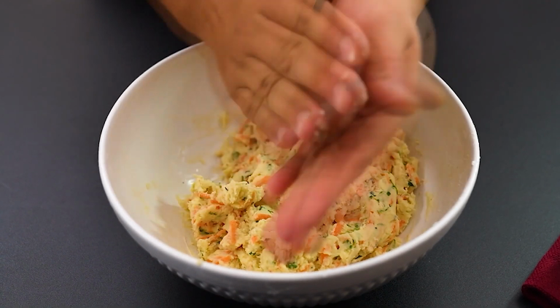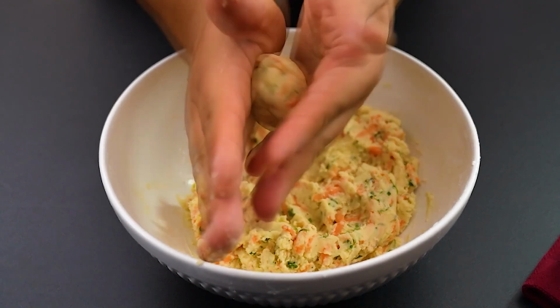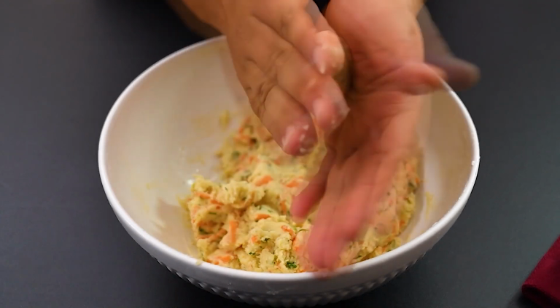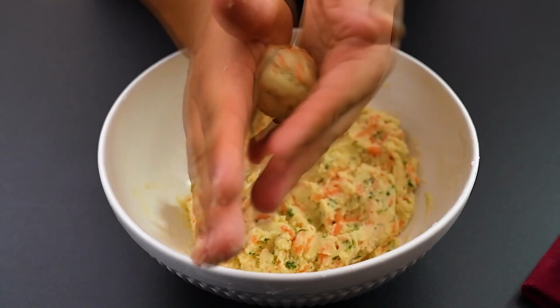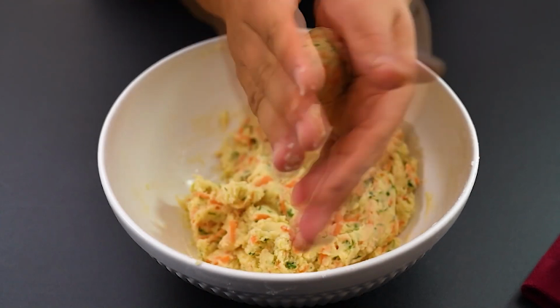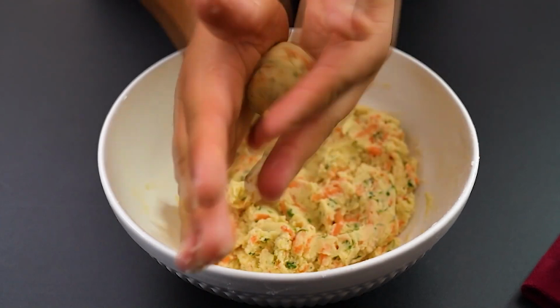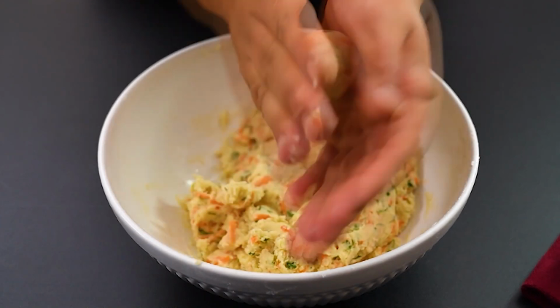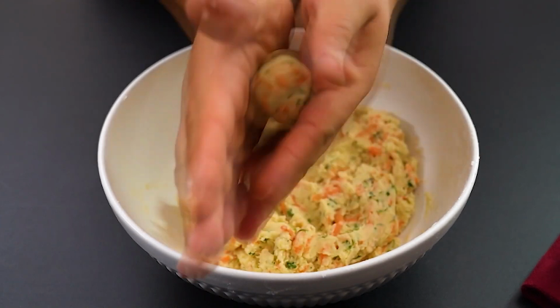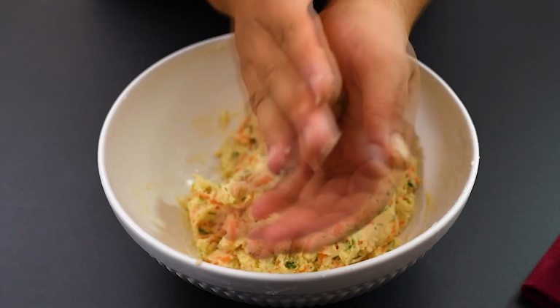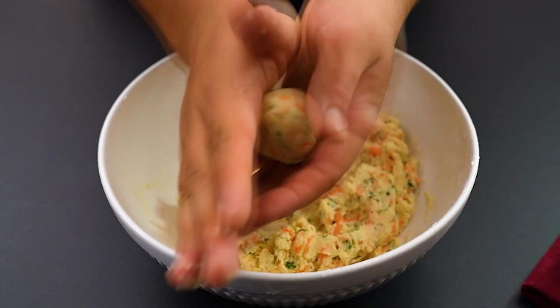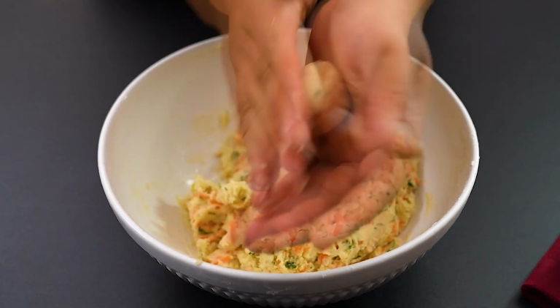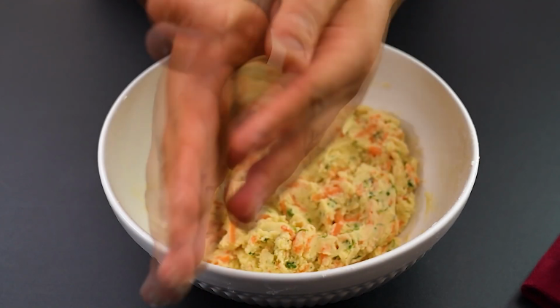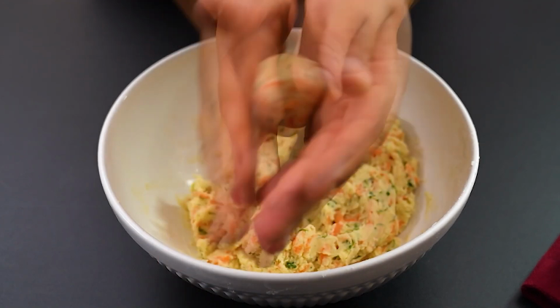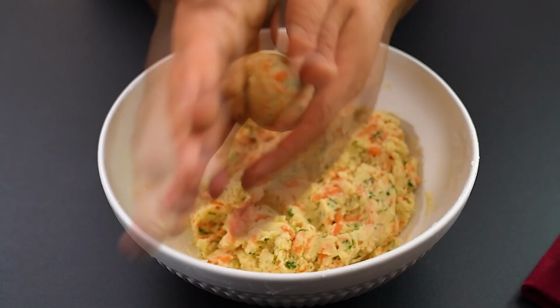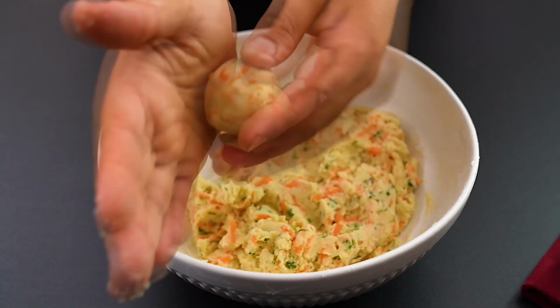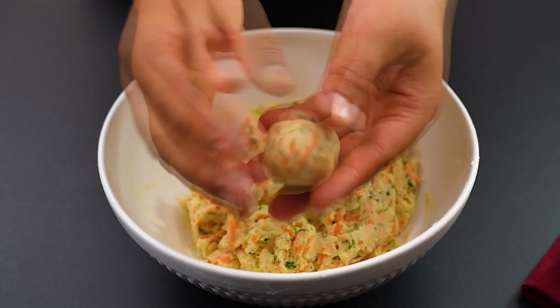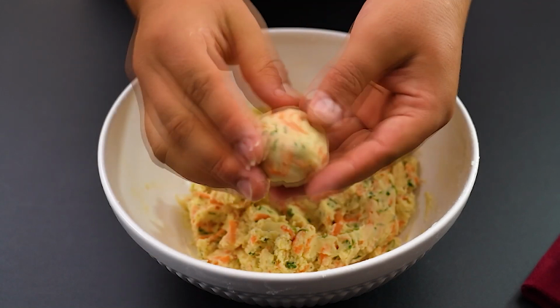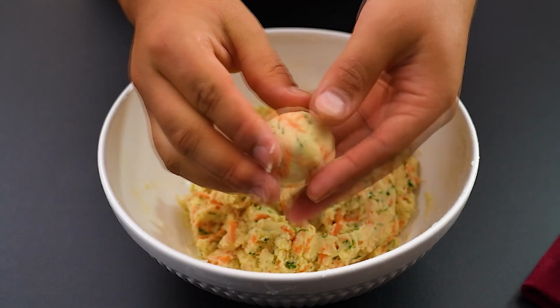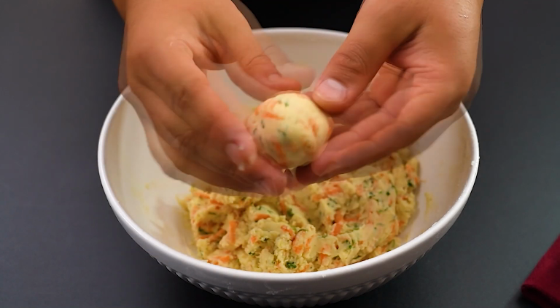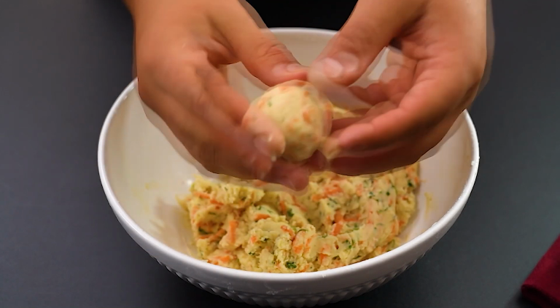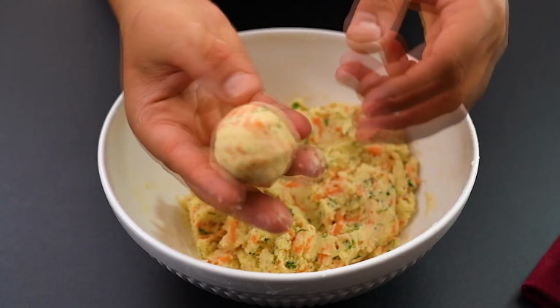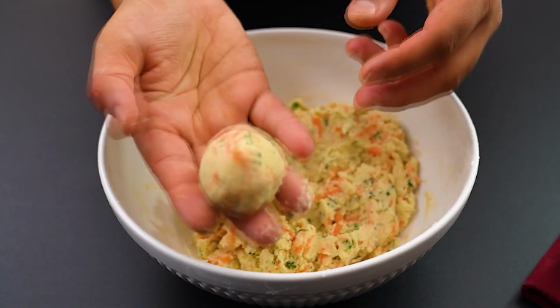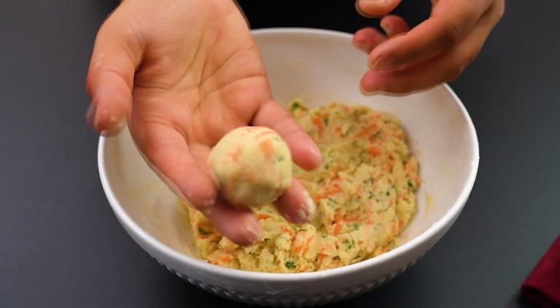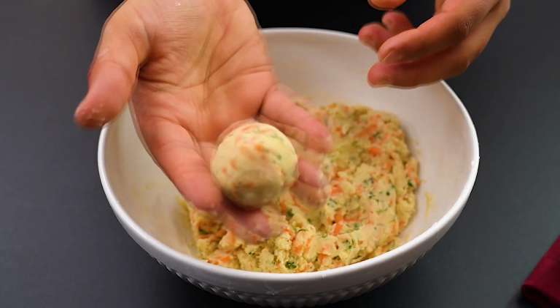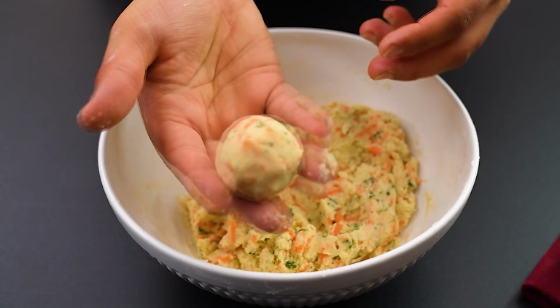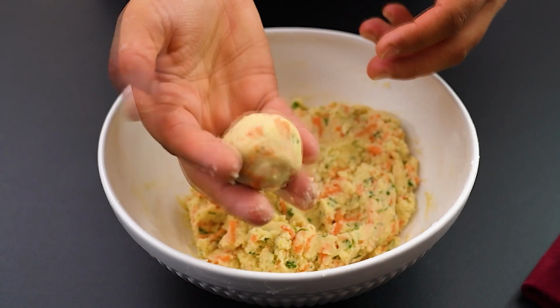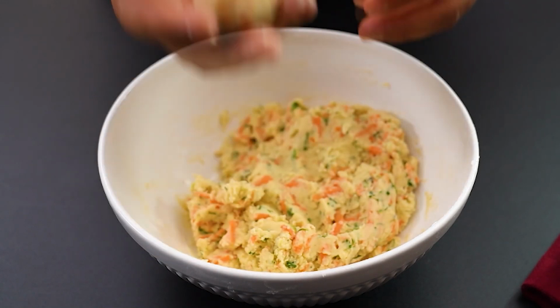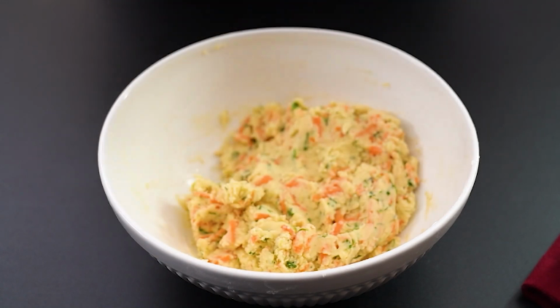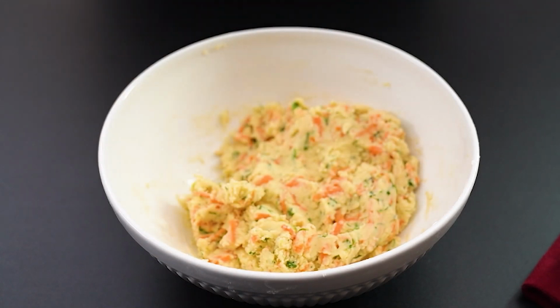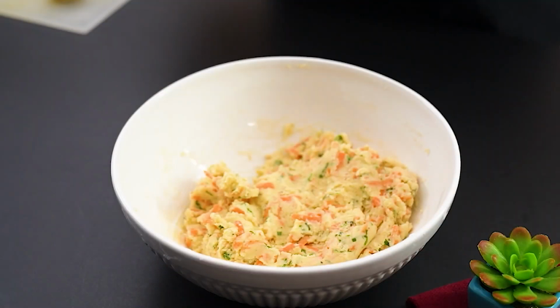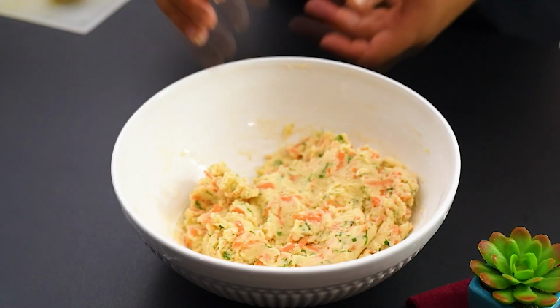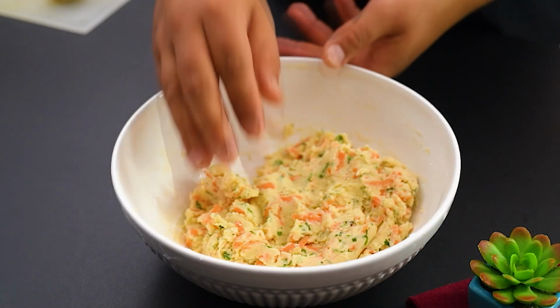At this point, we're going to shape the patties. About this size is good.